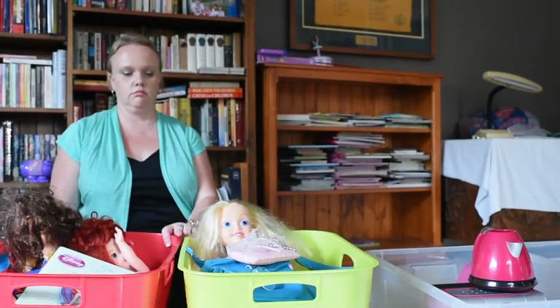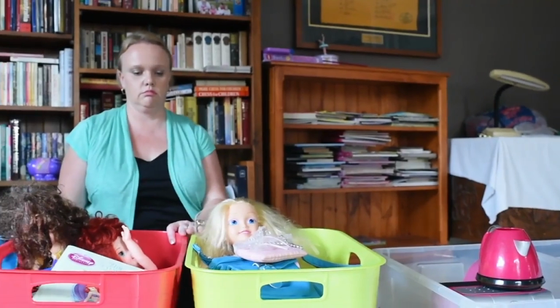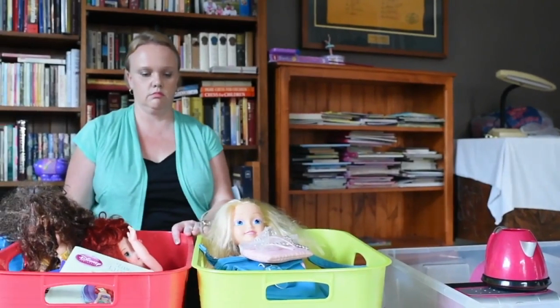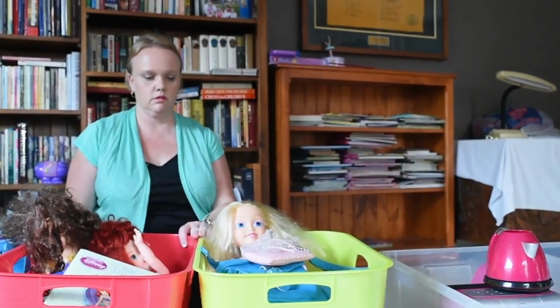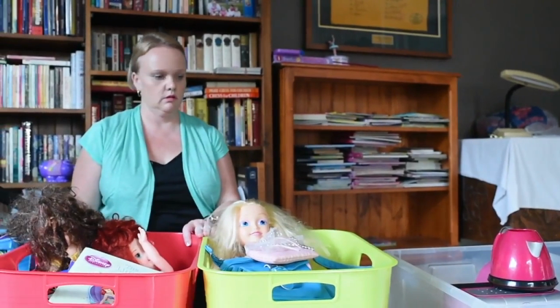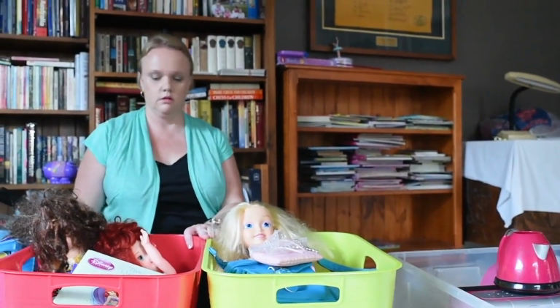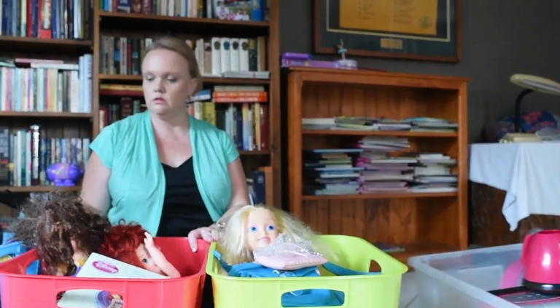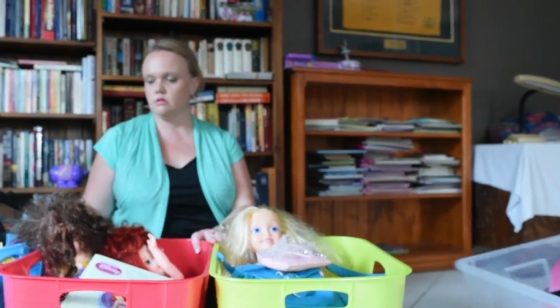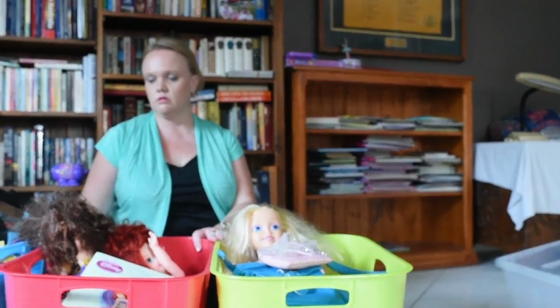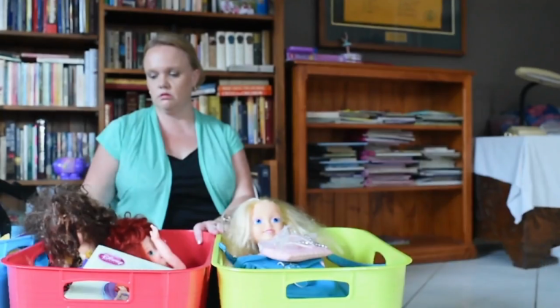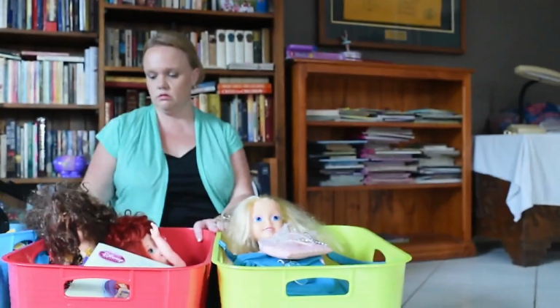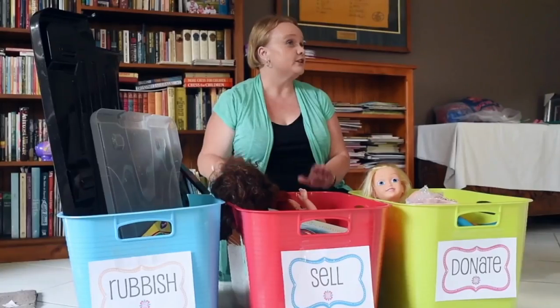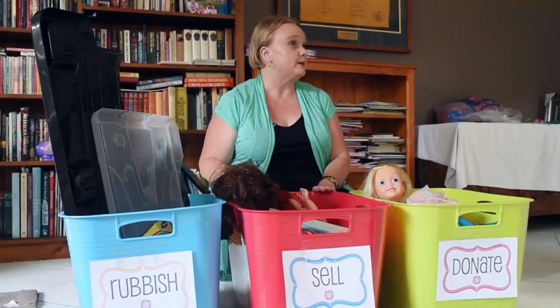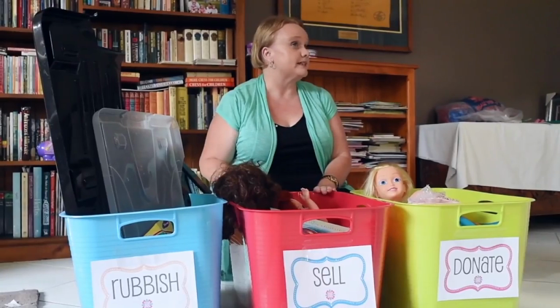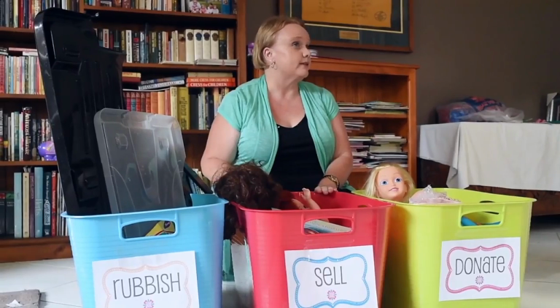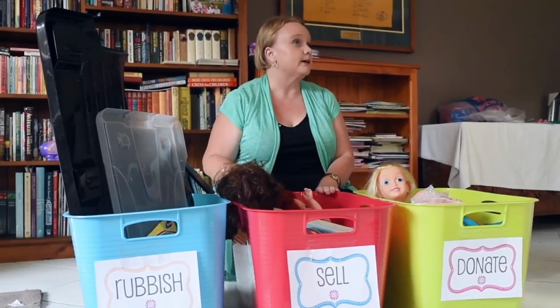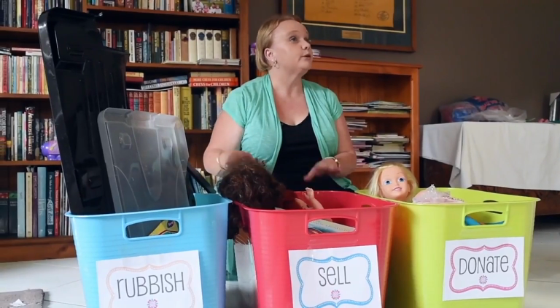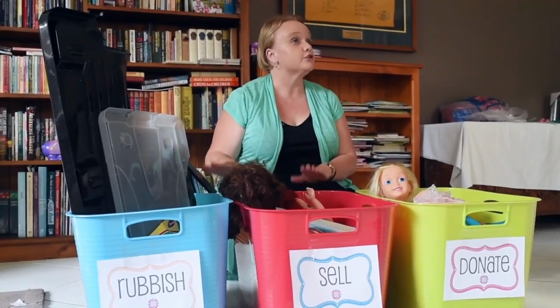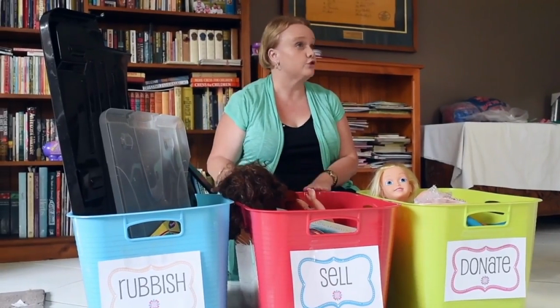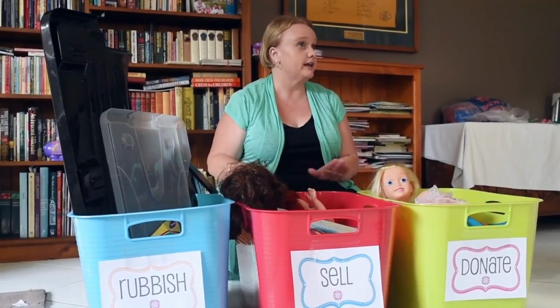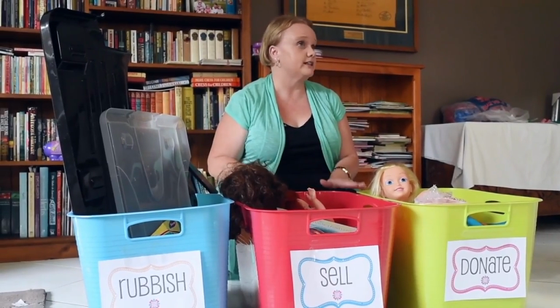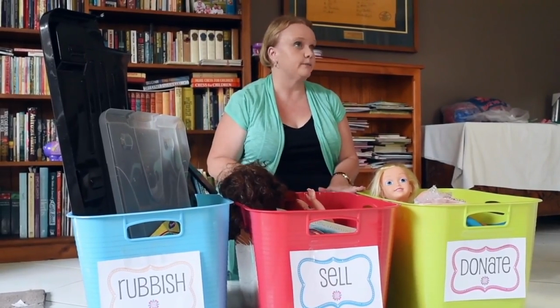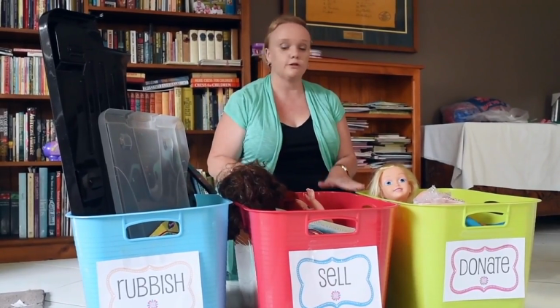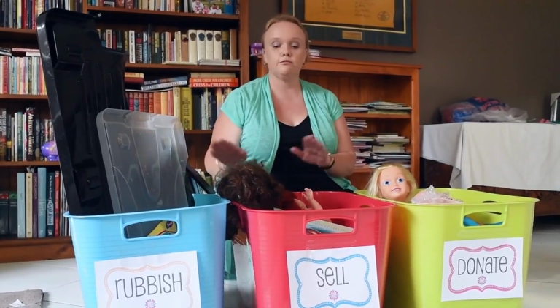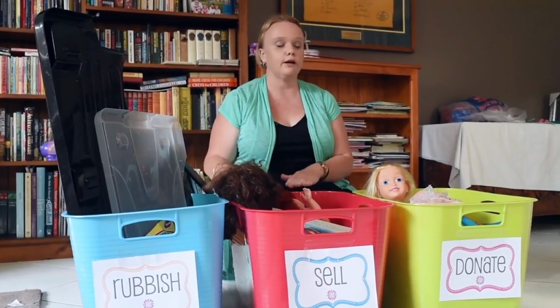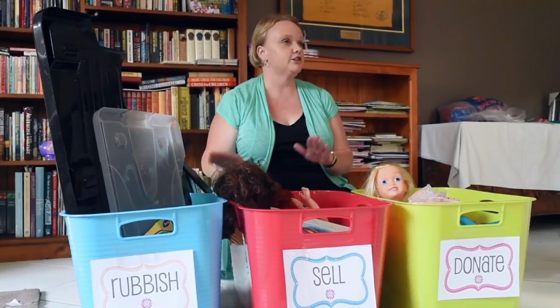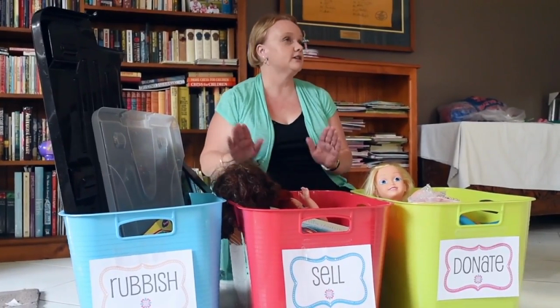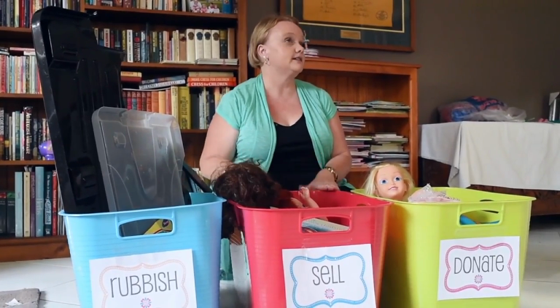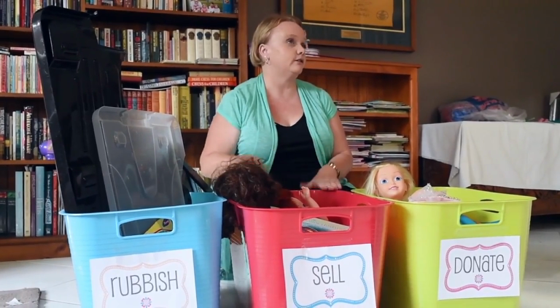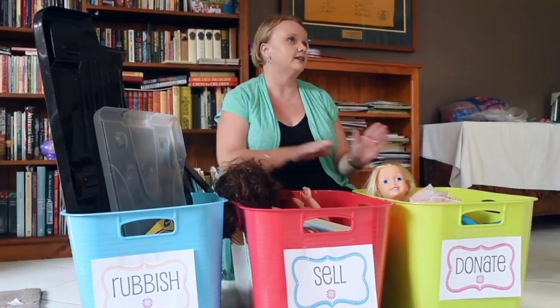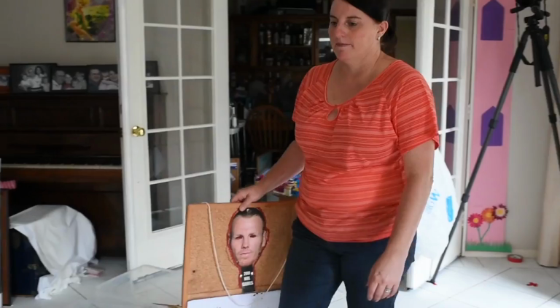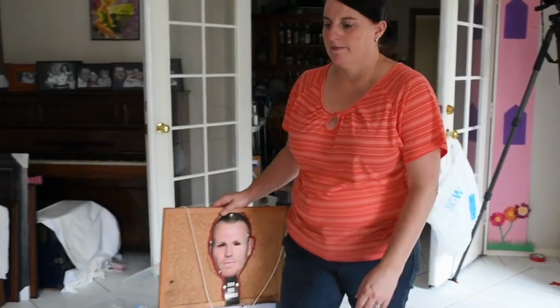A really great way to organize a room: once you pick something up, put it straight into a box — rubbish, sell, or donate.